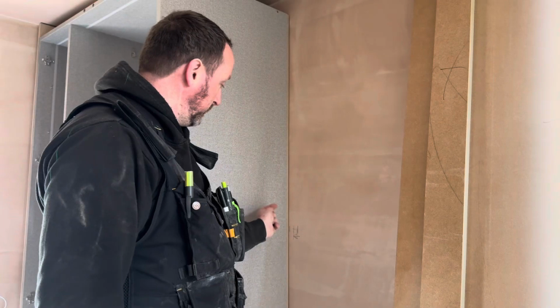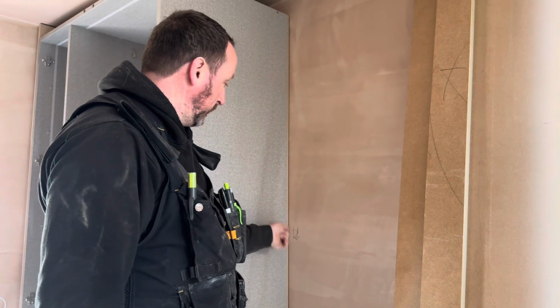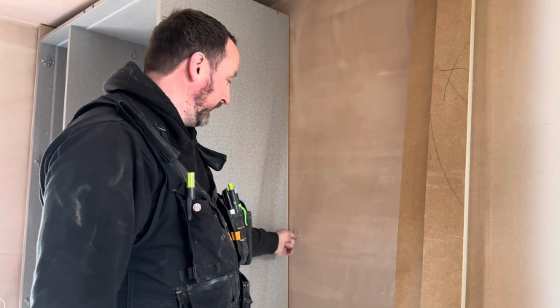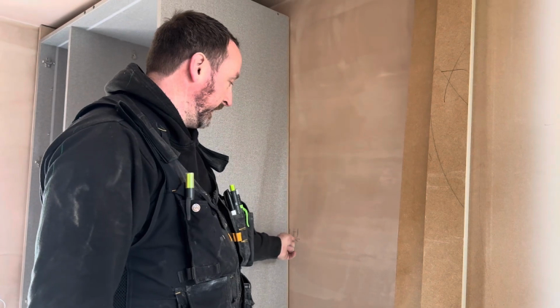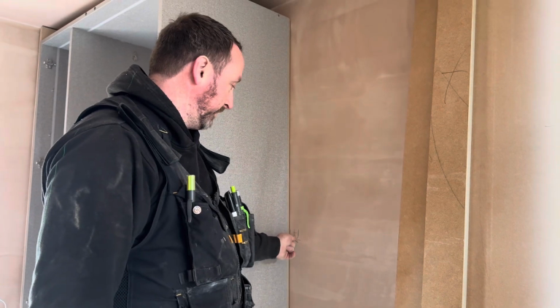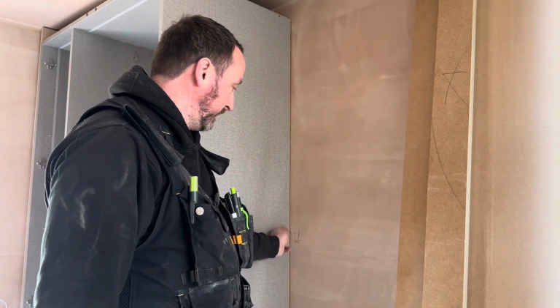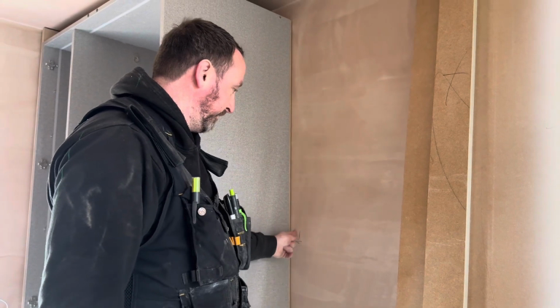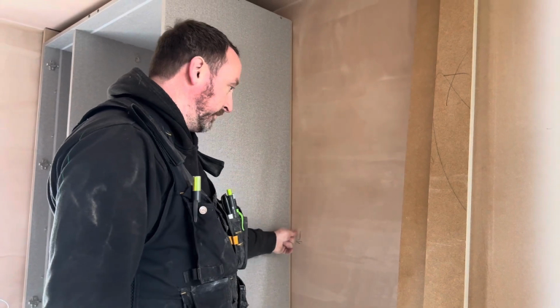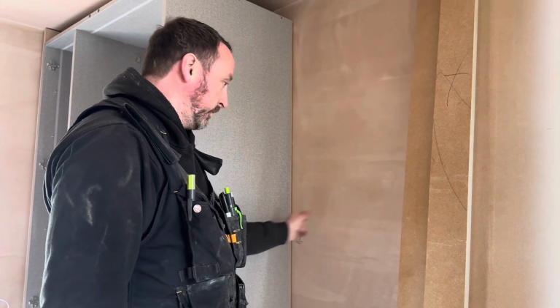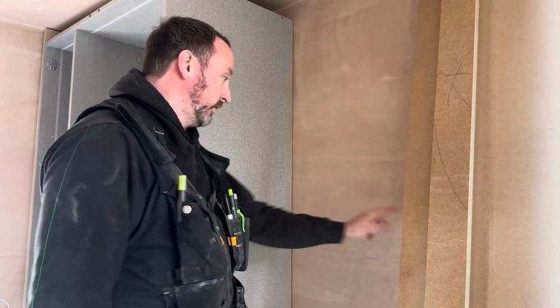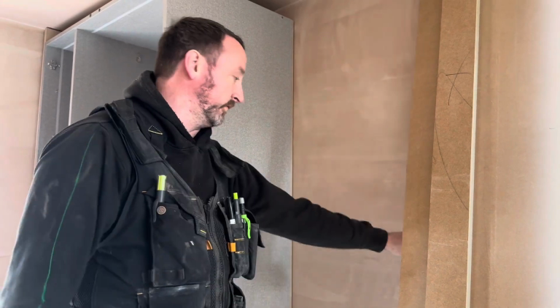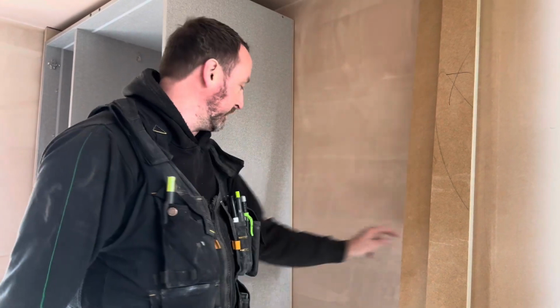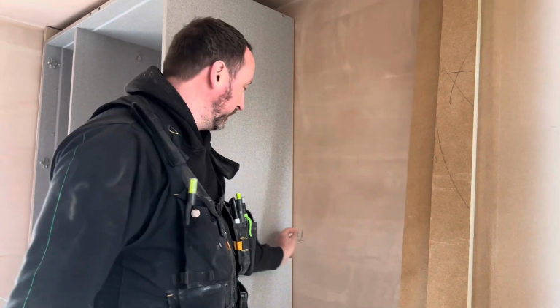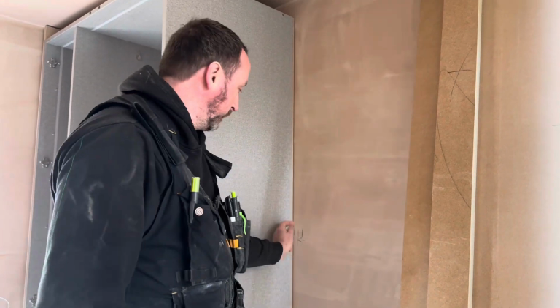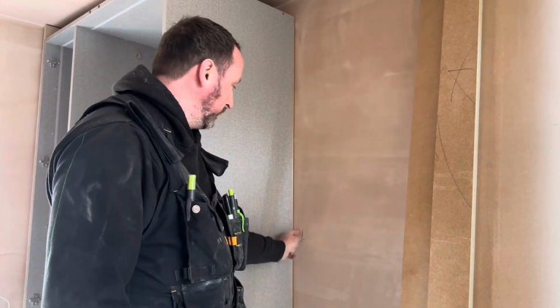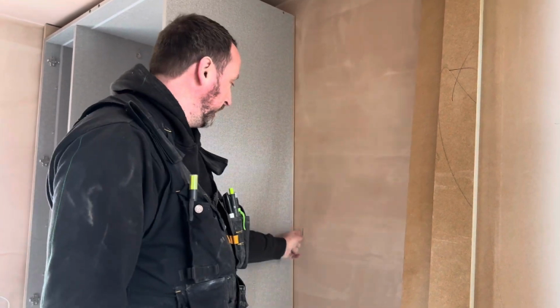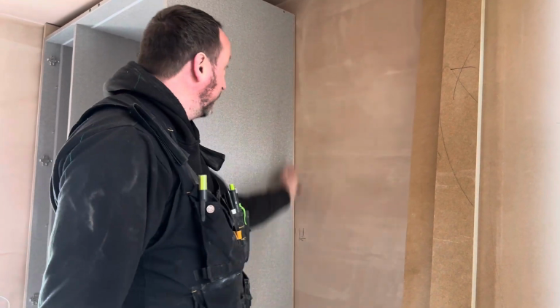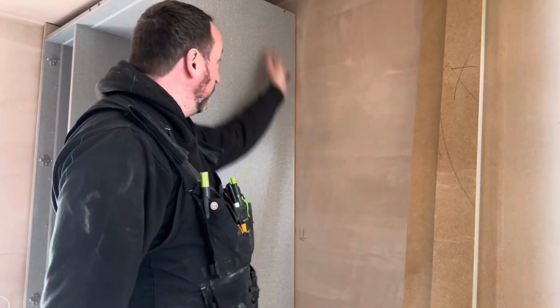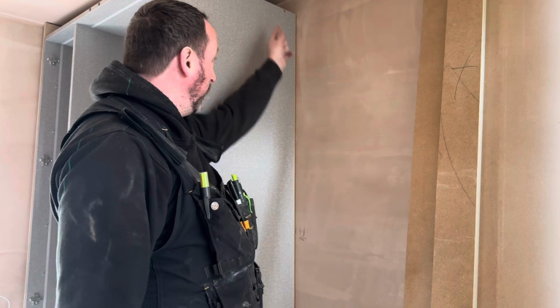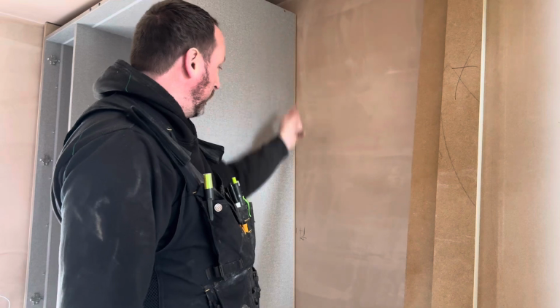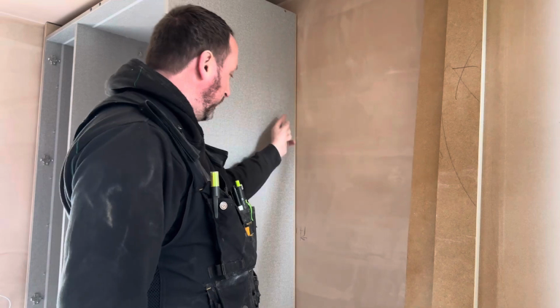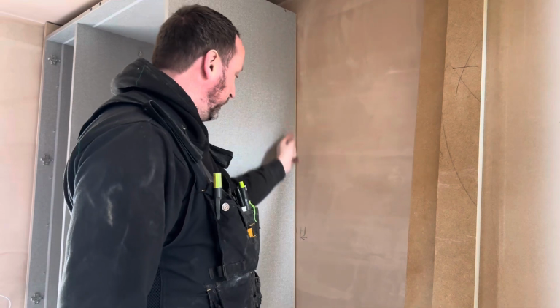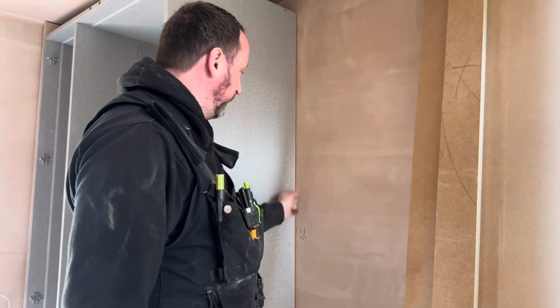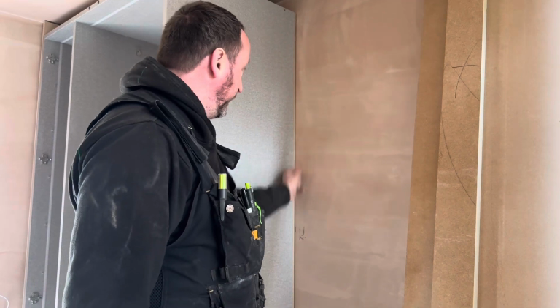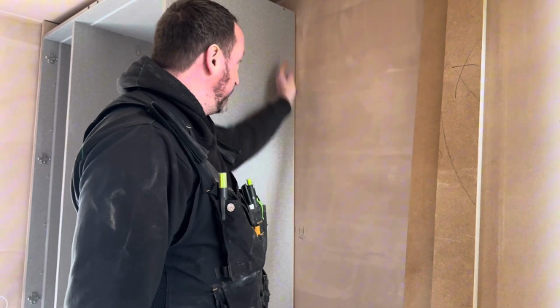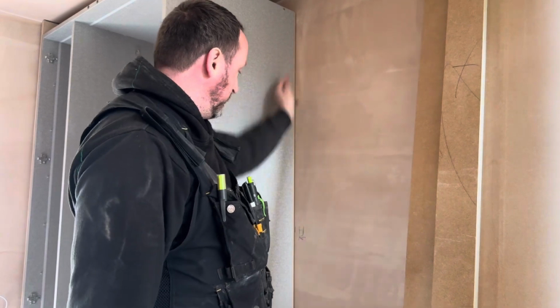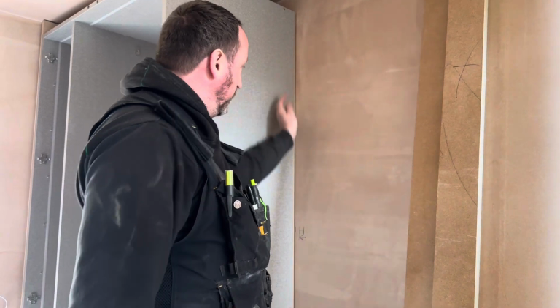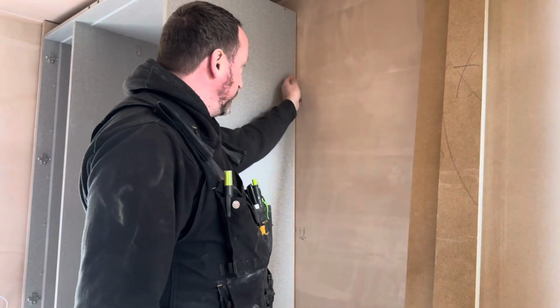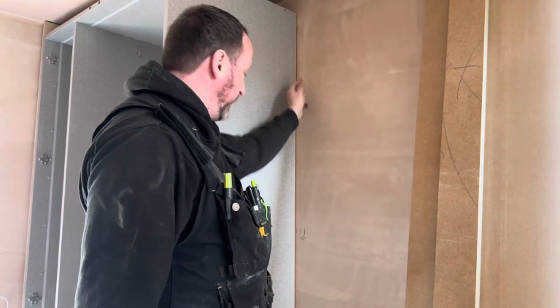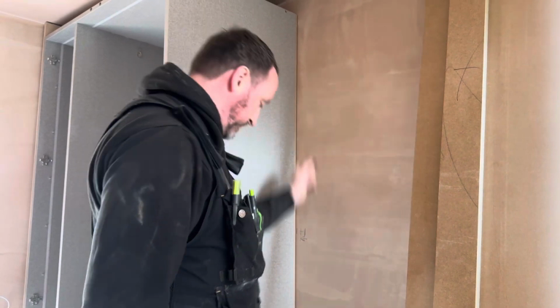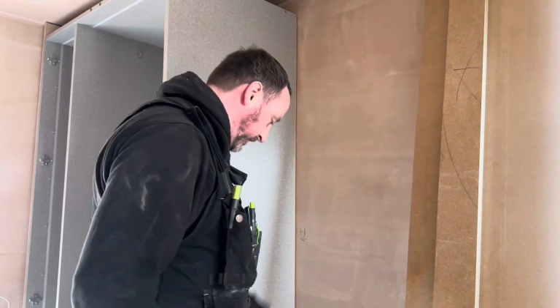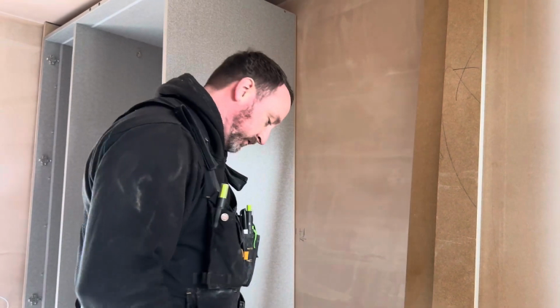Luckily, we have found where our studs are on the wall and where our unit is finishing — we should hit a stud.